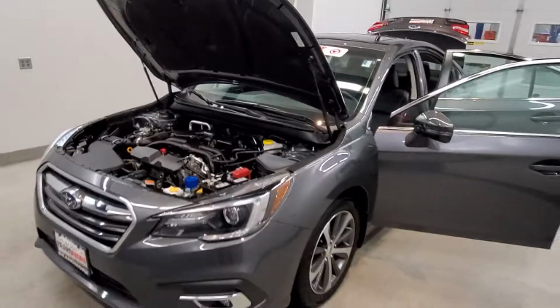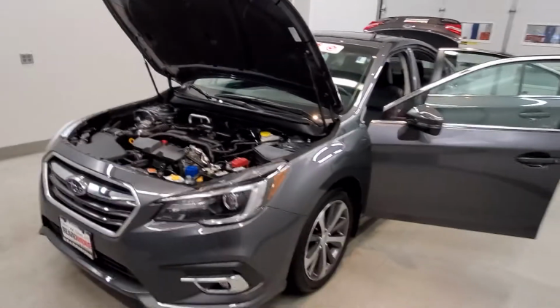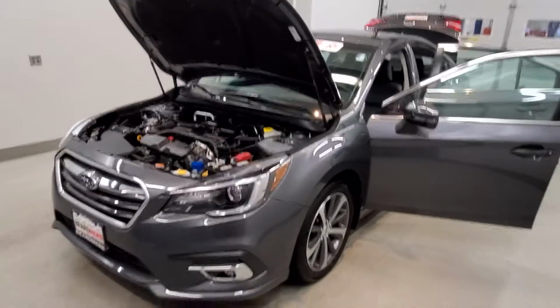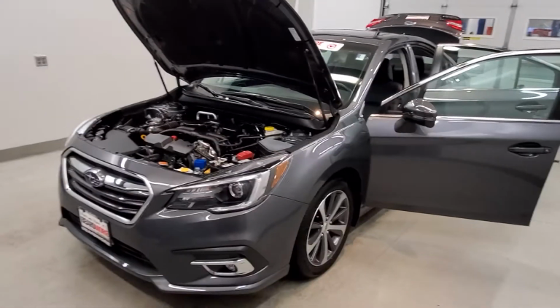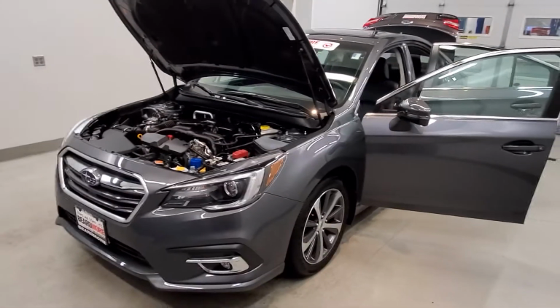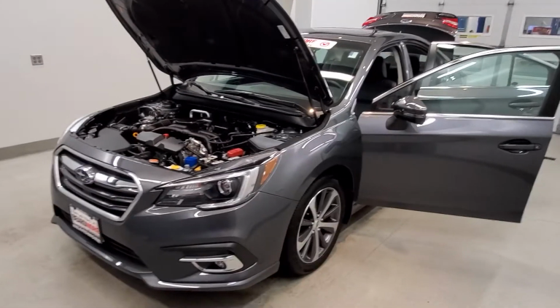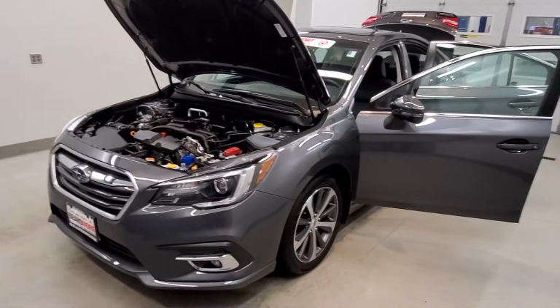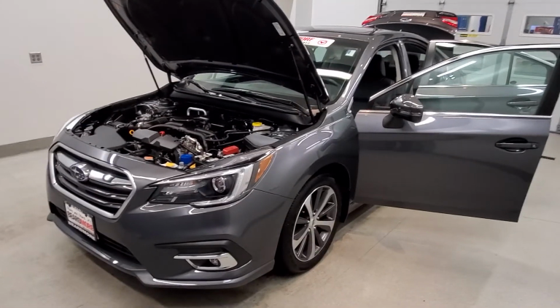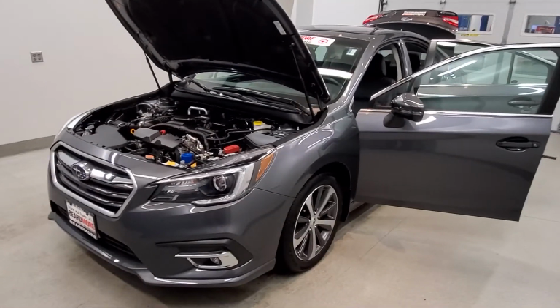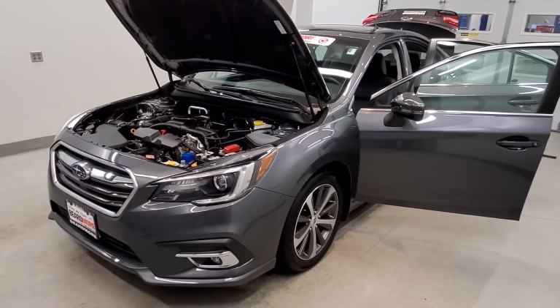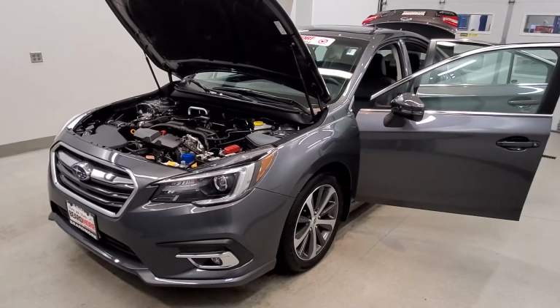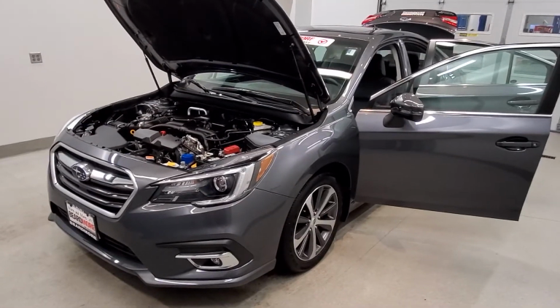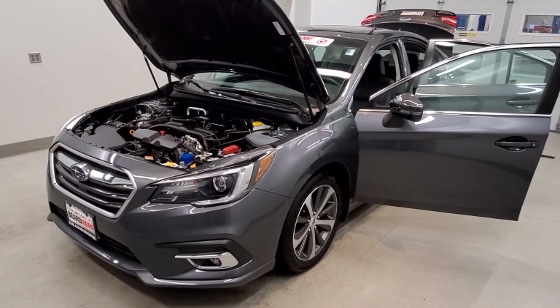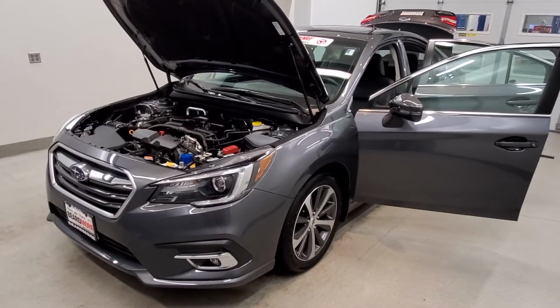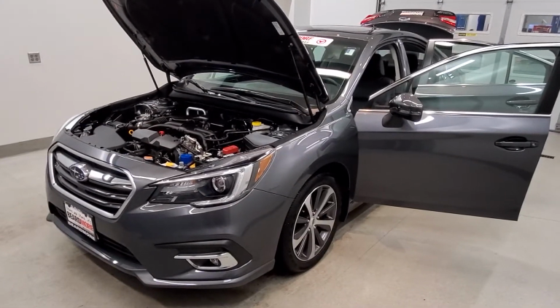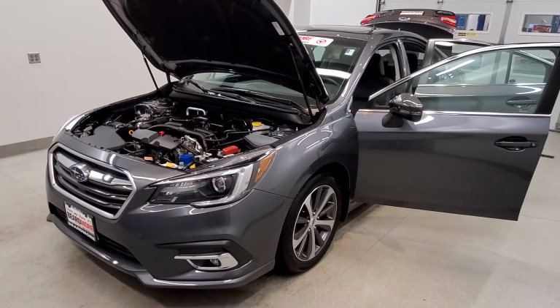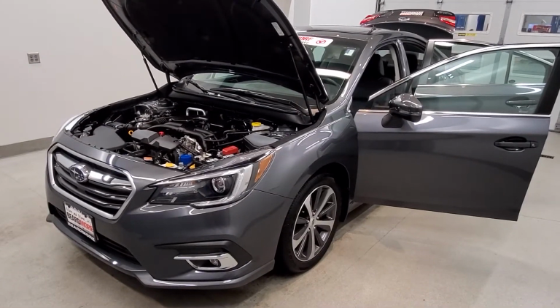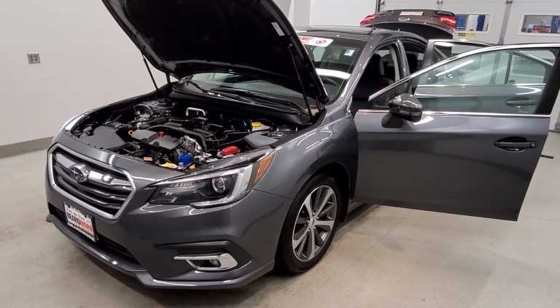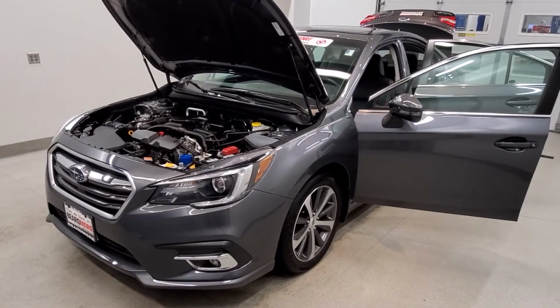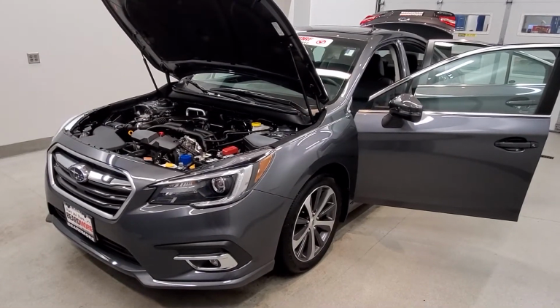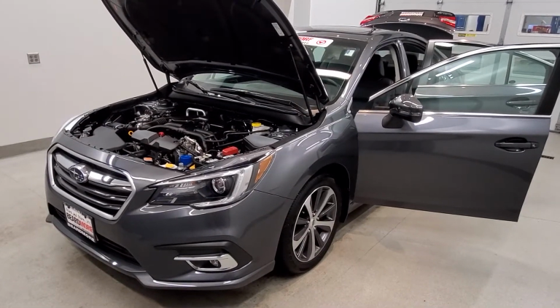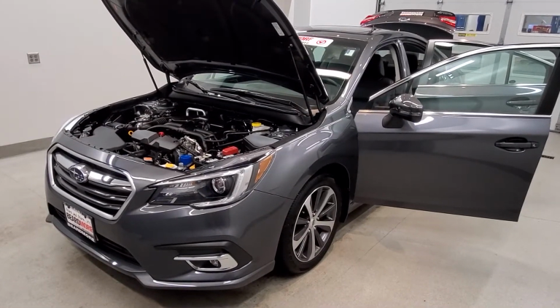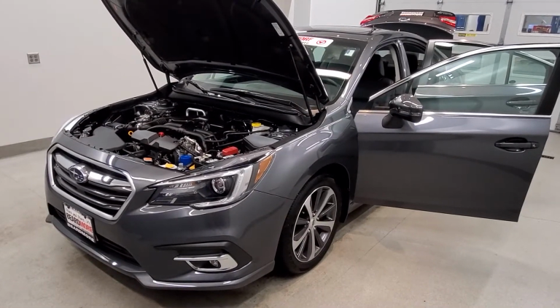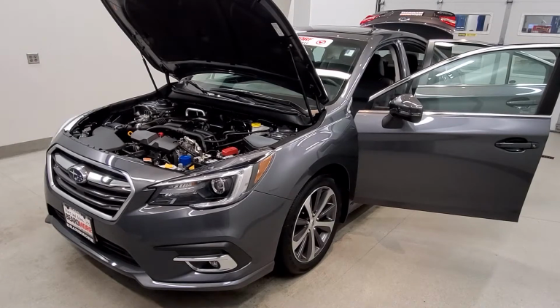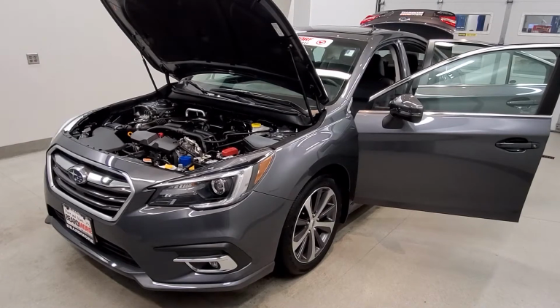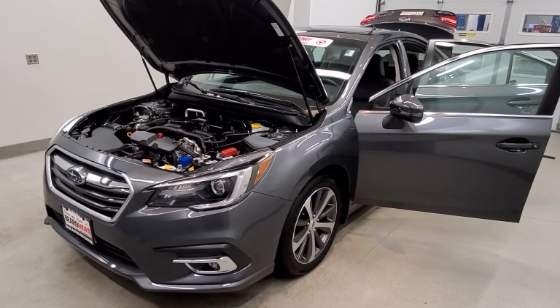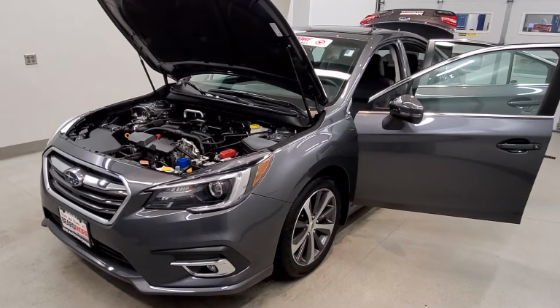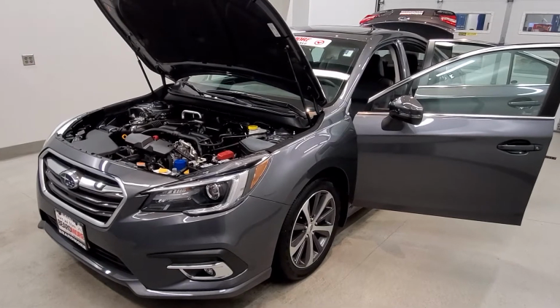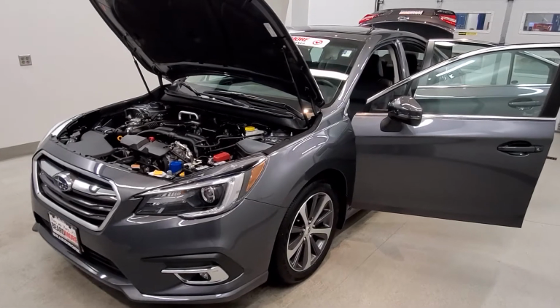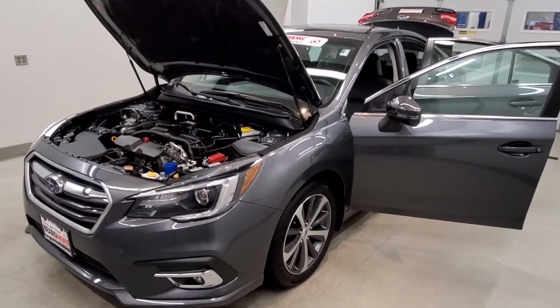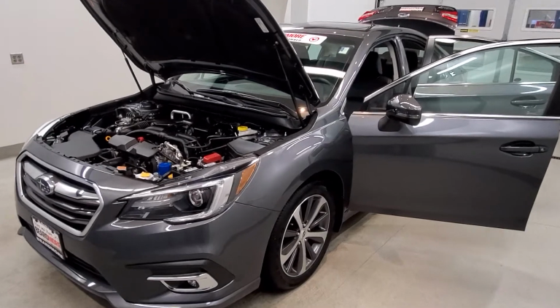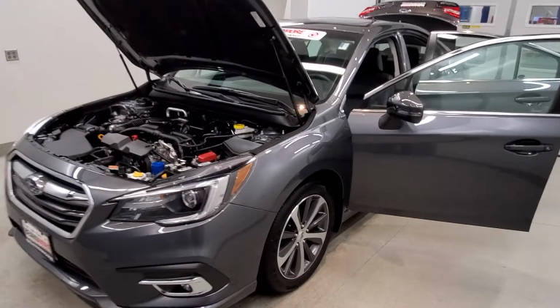This vehicle is all-wheel drive. It is a magnetic gray metallic with a slate black perforated leather-trimmed upholstery interior.